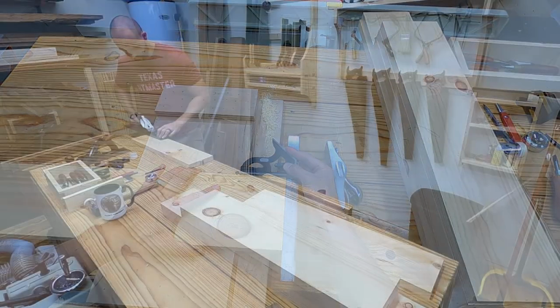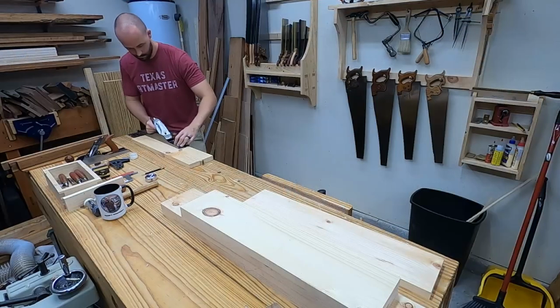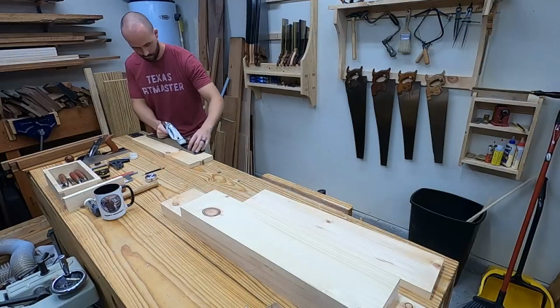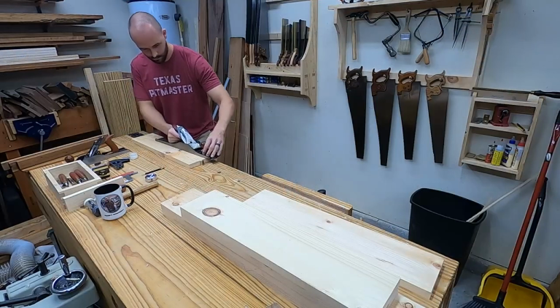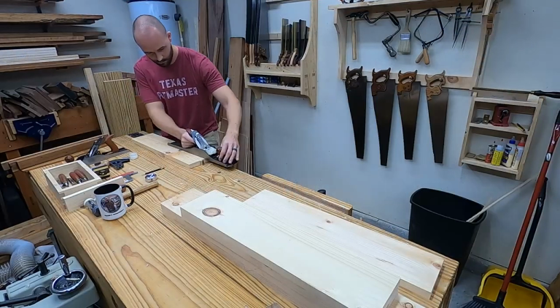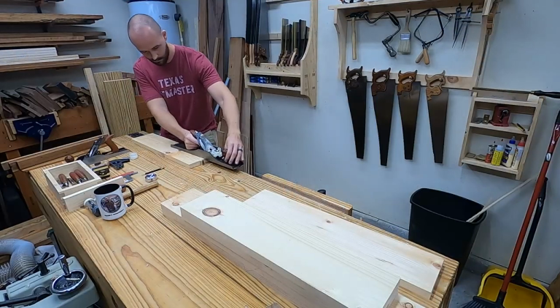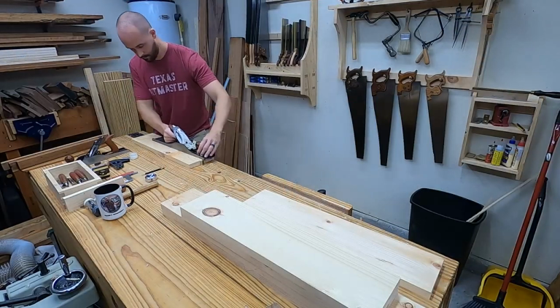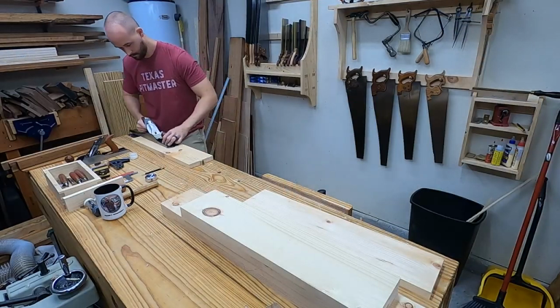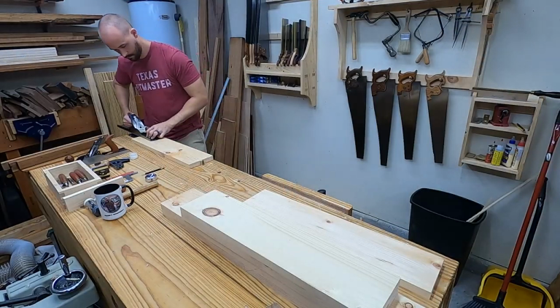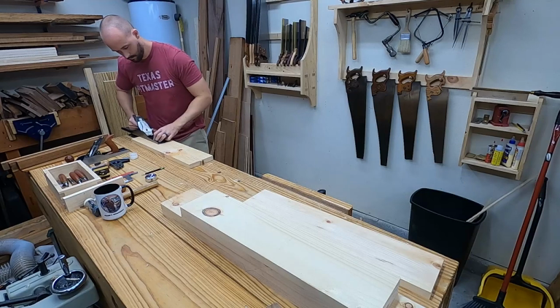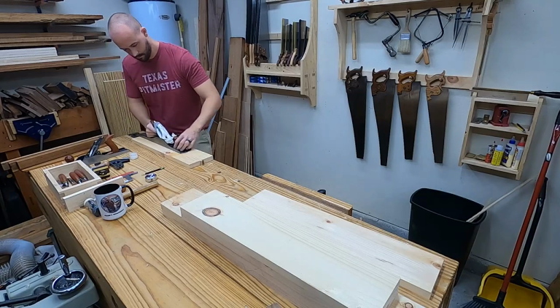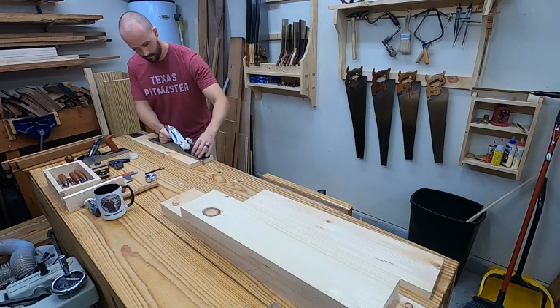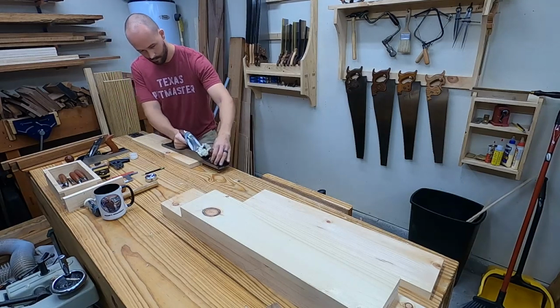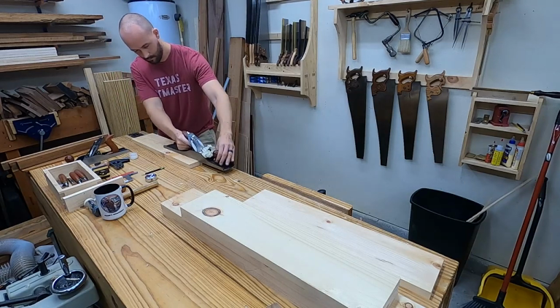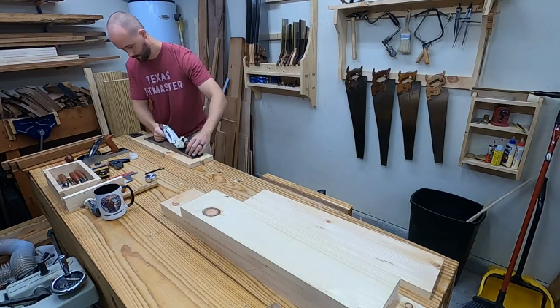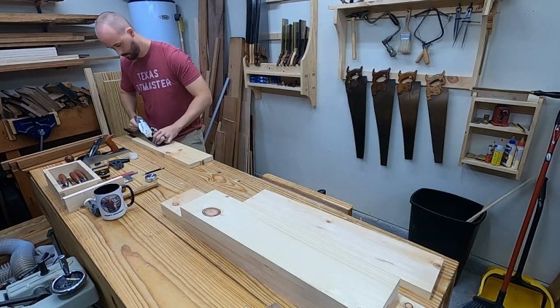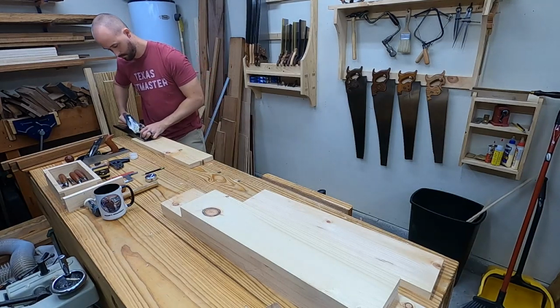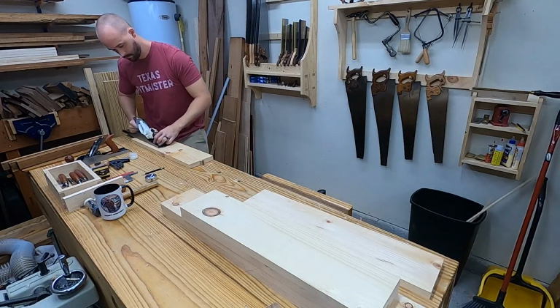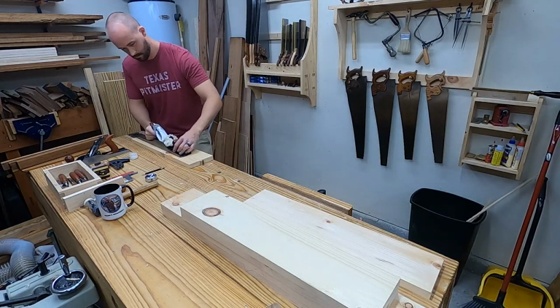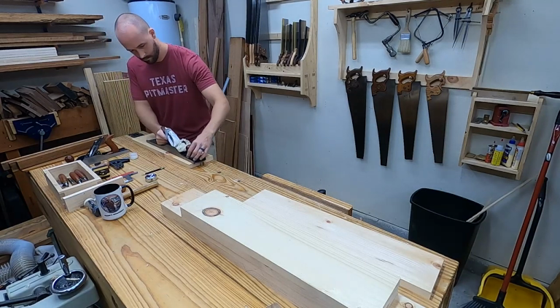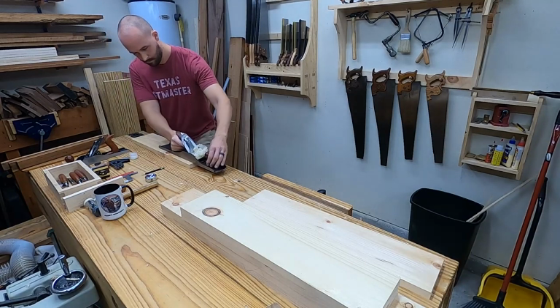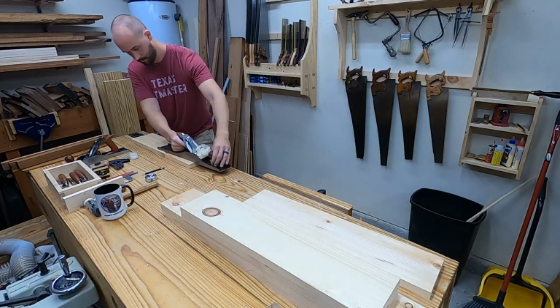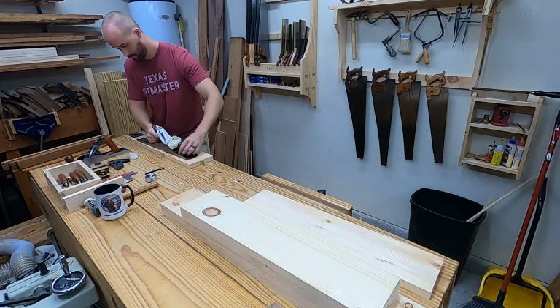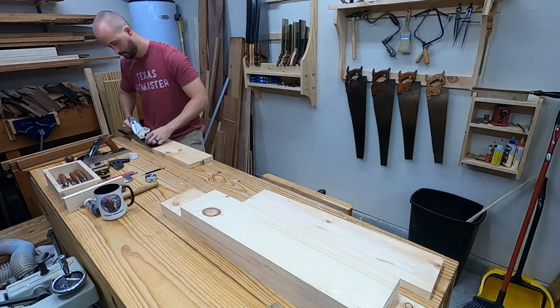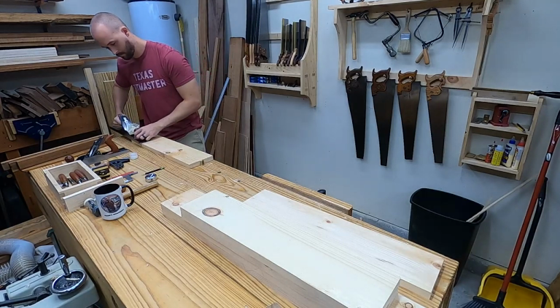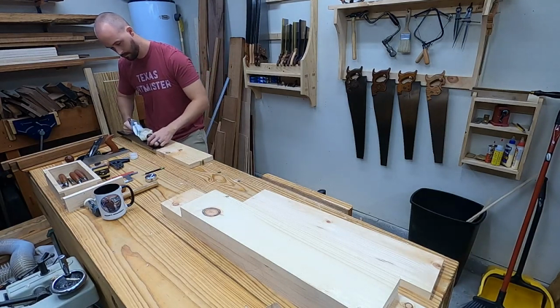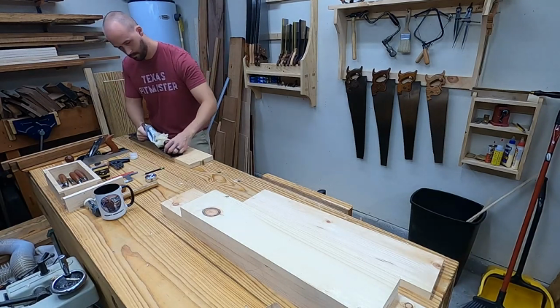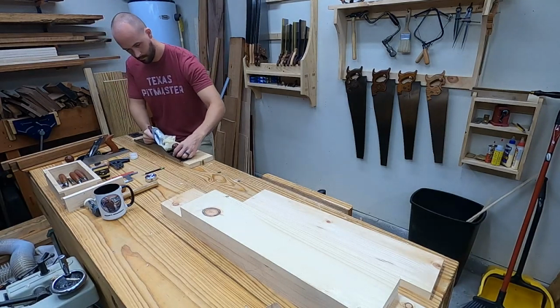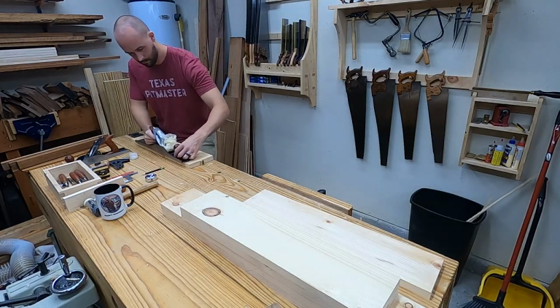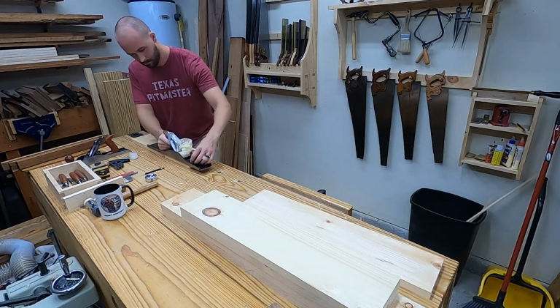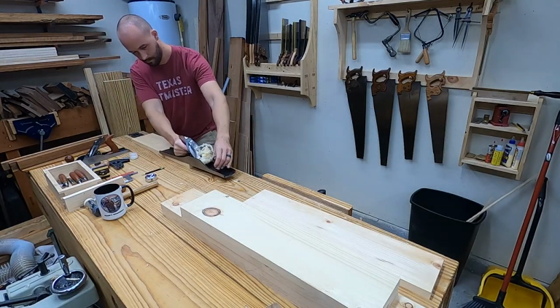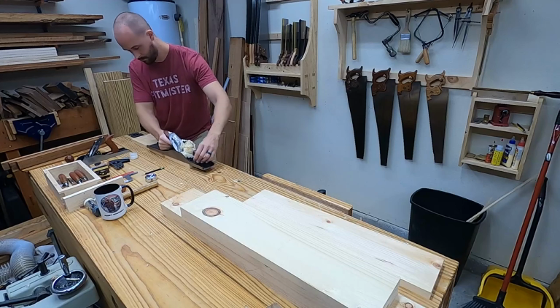Quick tip: if it's been a day or so since flattening the boards, taking a couple of minutes to do a quick touch-up will make the joinery a lot easier.